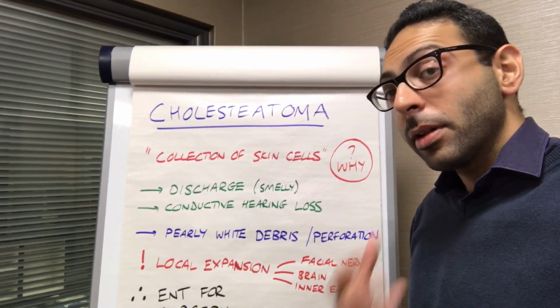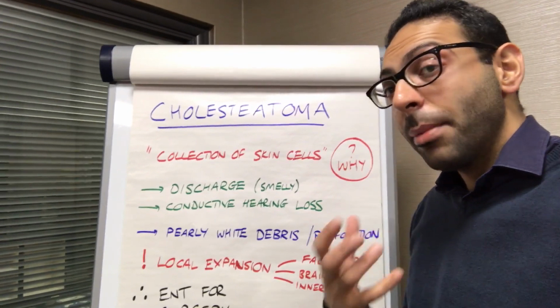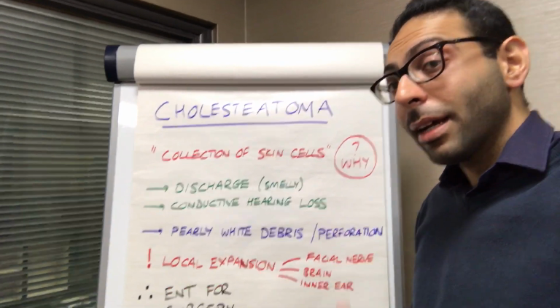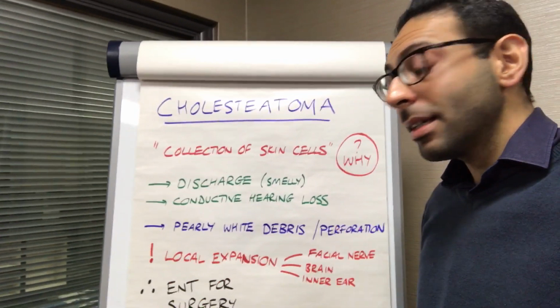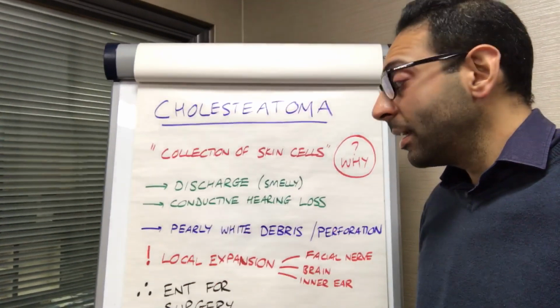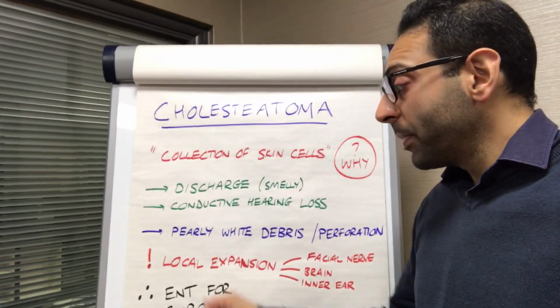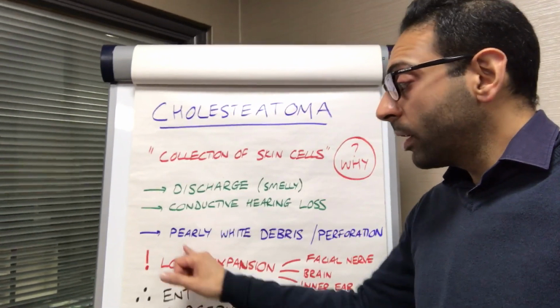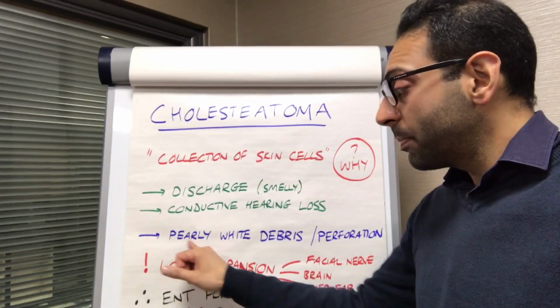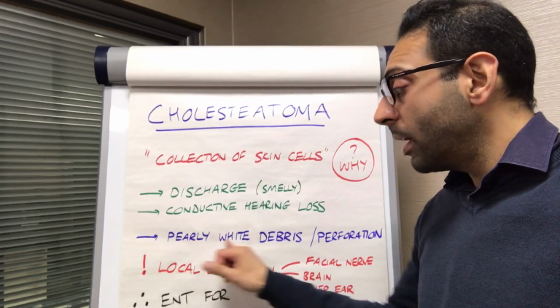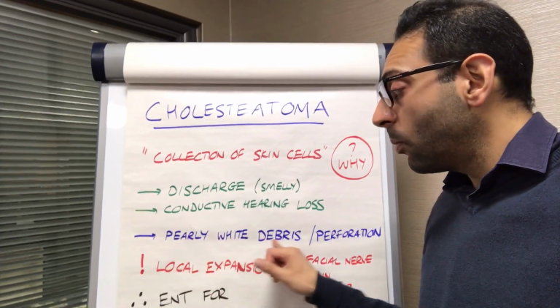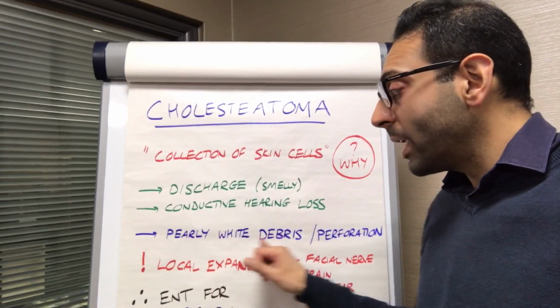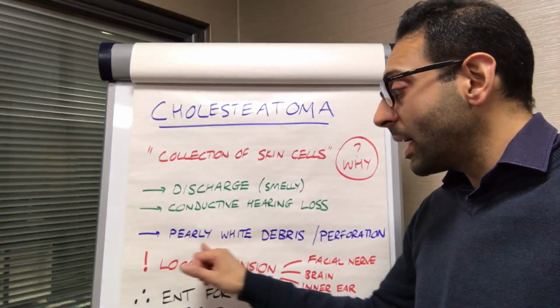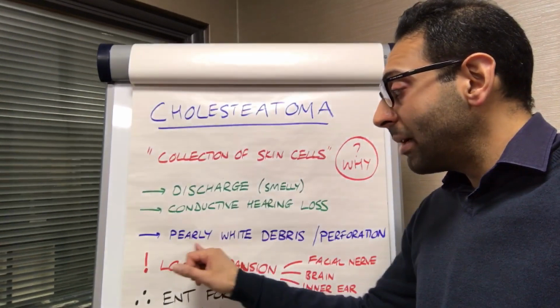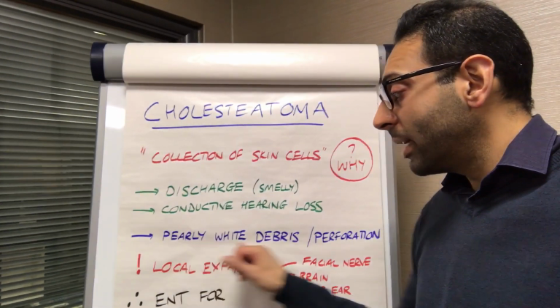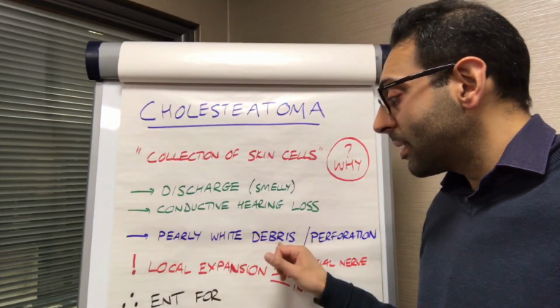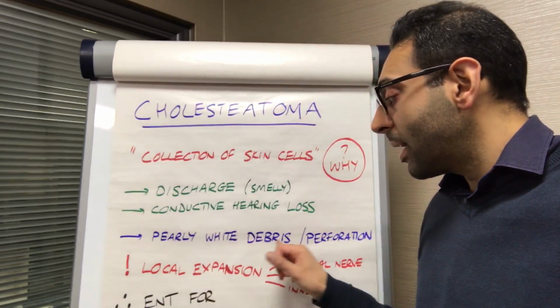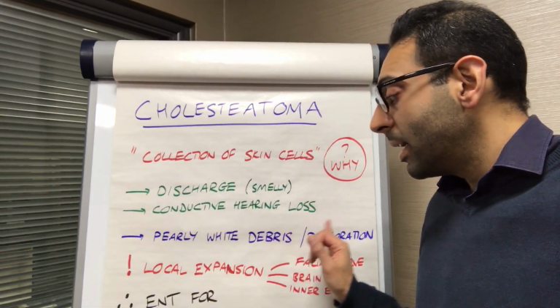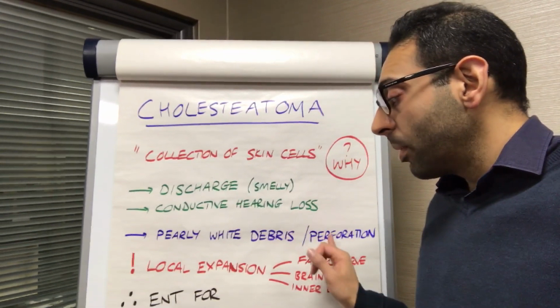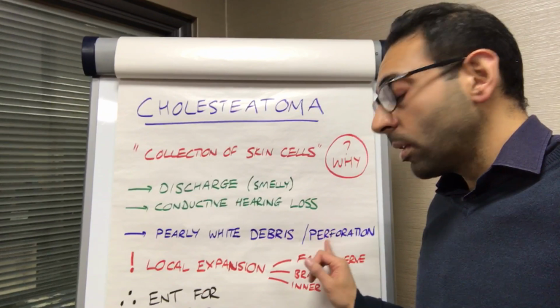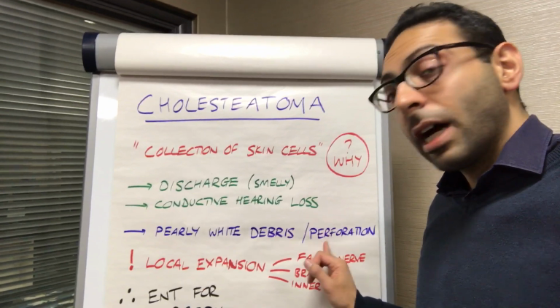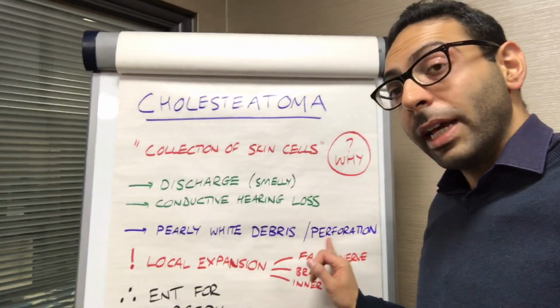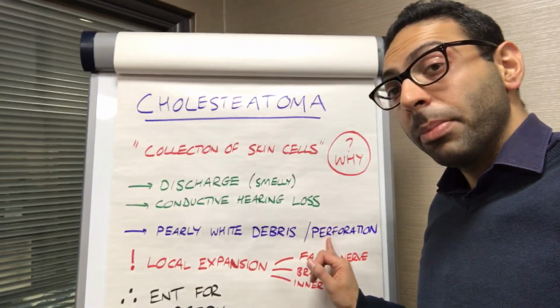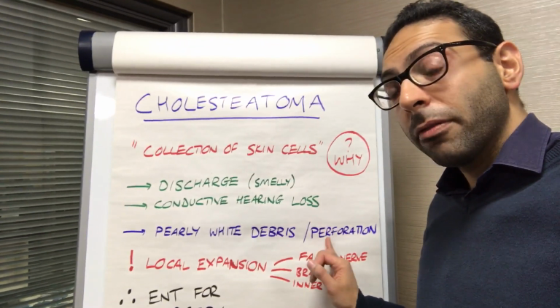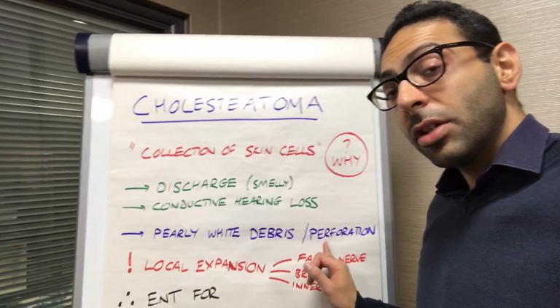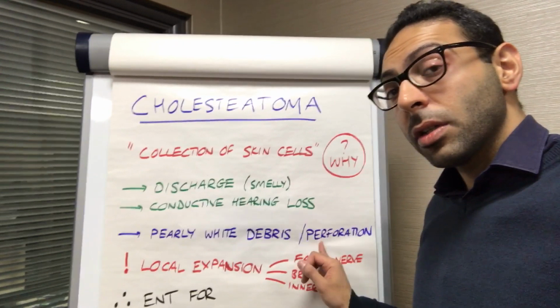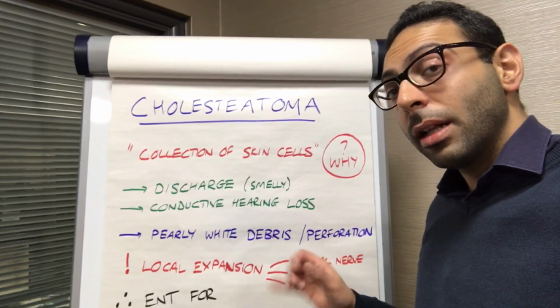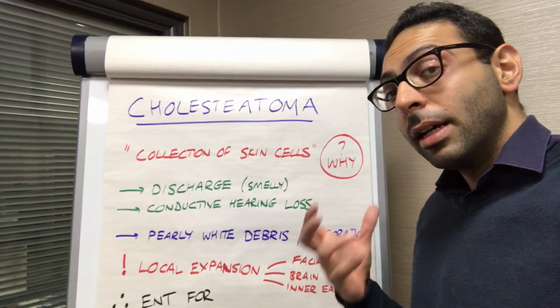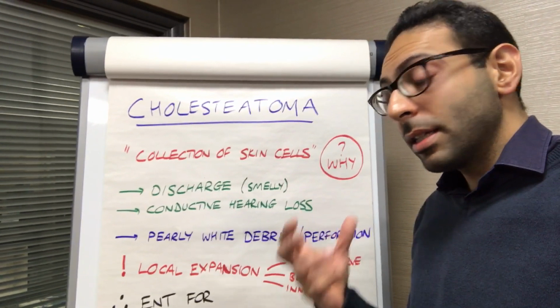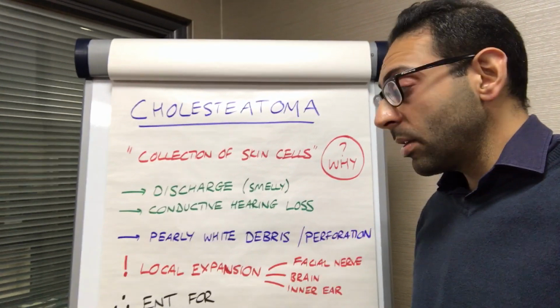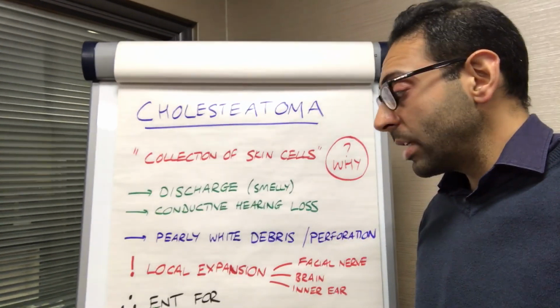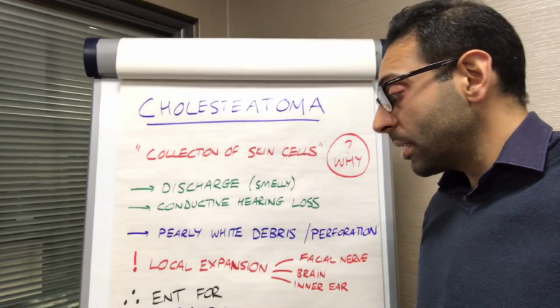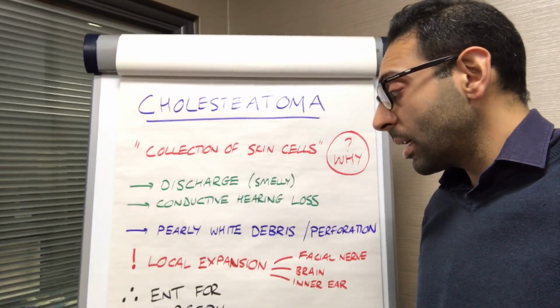If you examine it classically, you're looking for this pearly white debris on the inside, but also look out for ear perforations as well — there's an association sometimes.